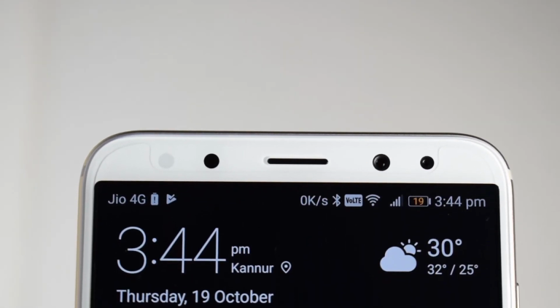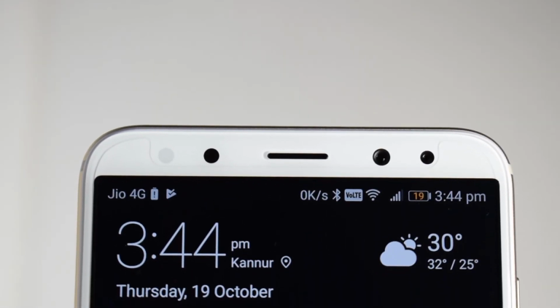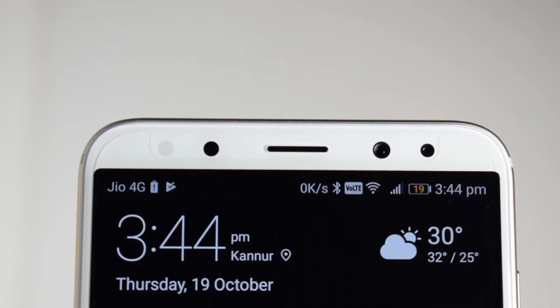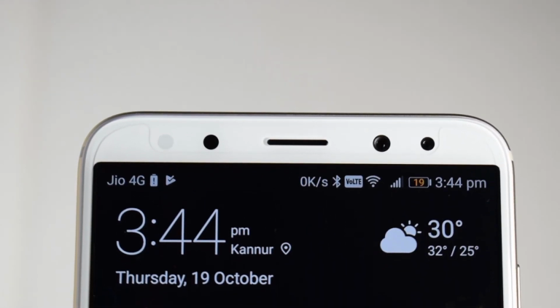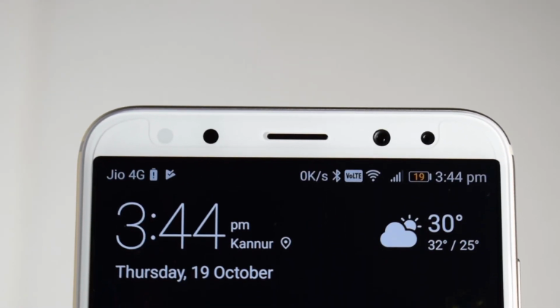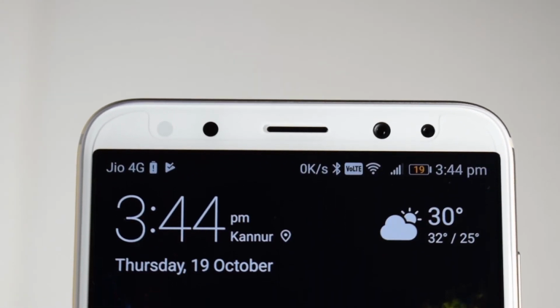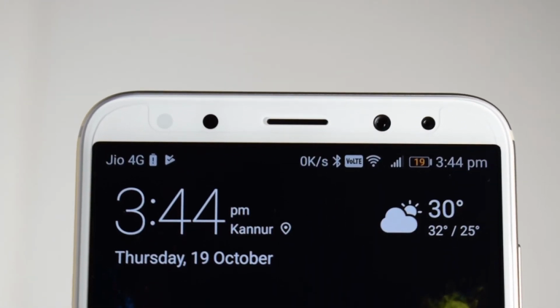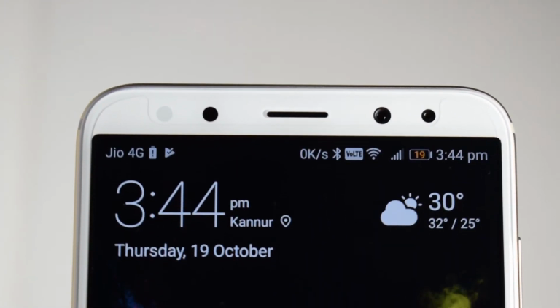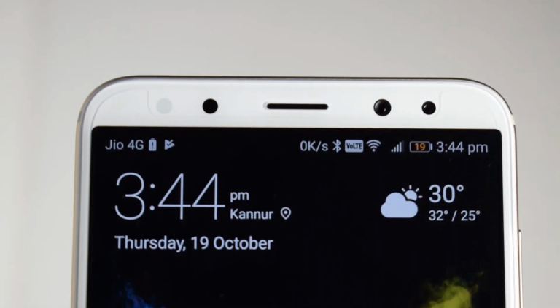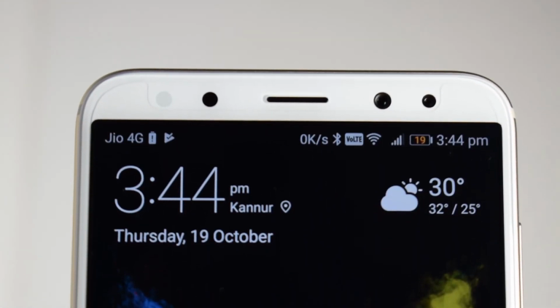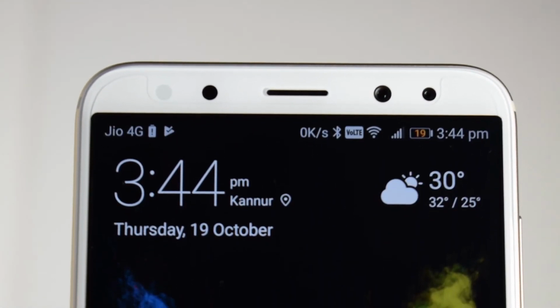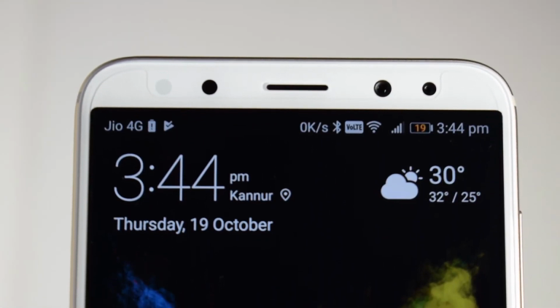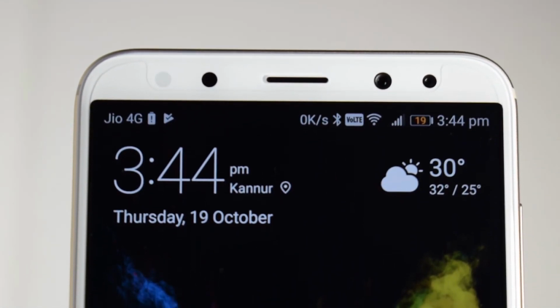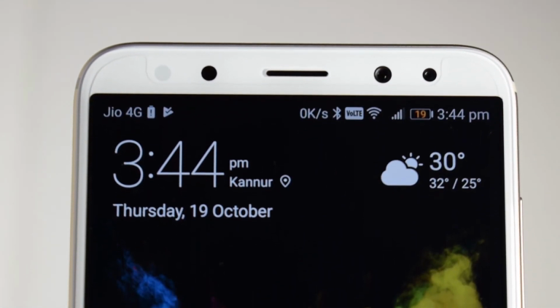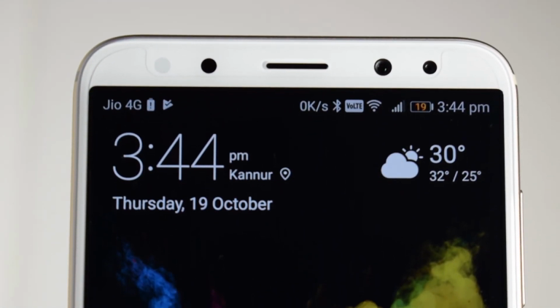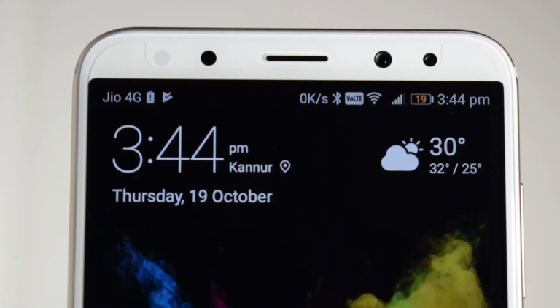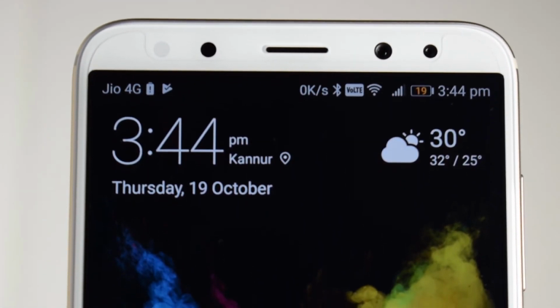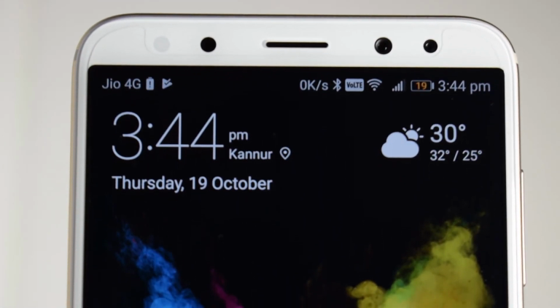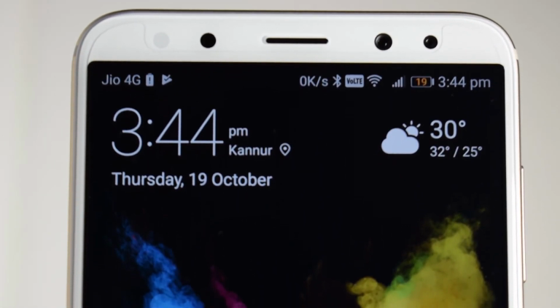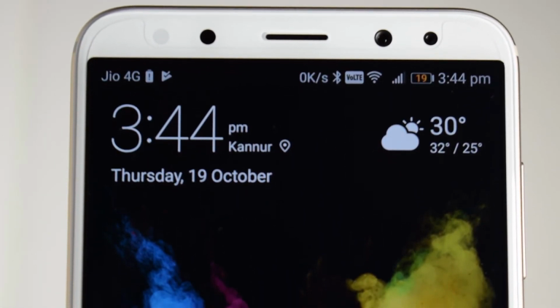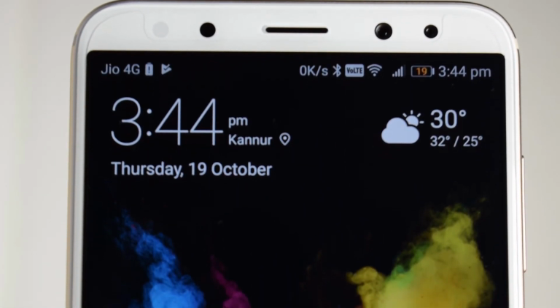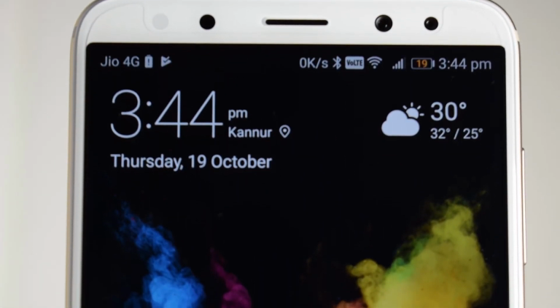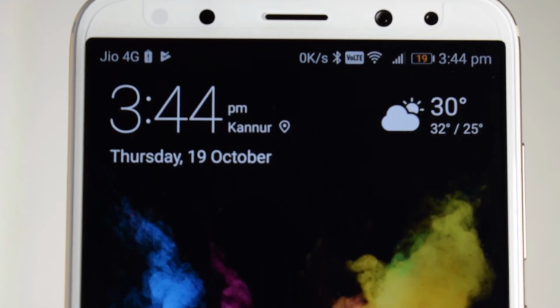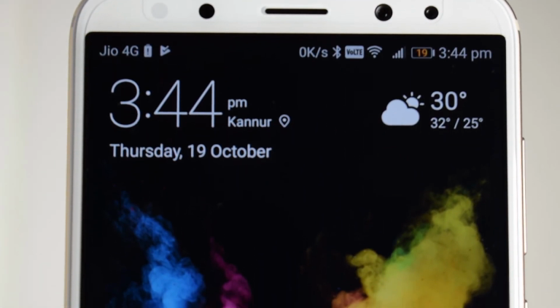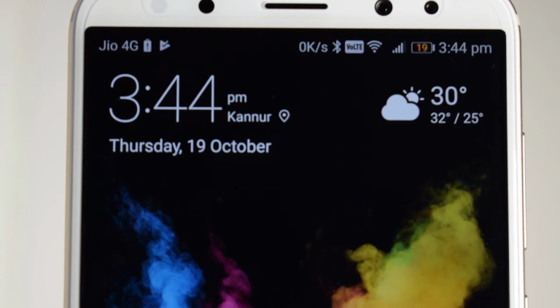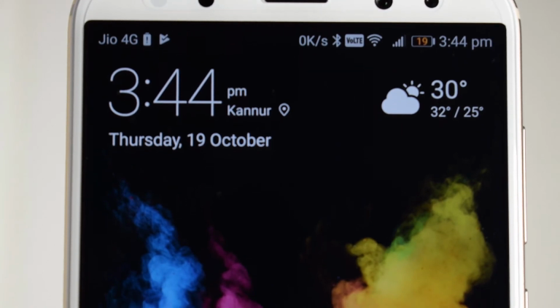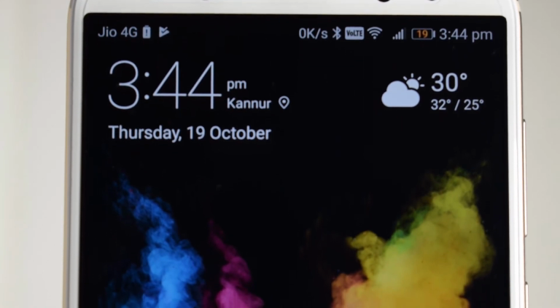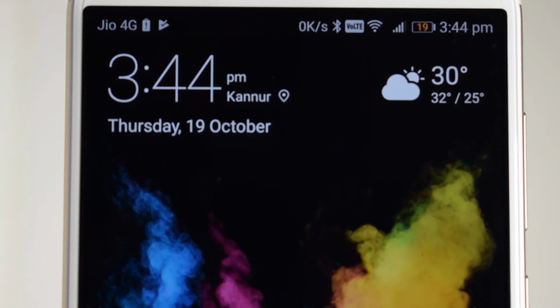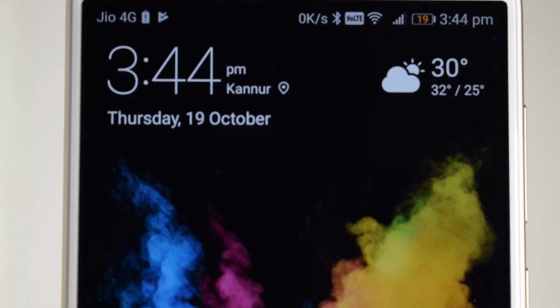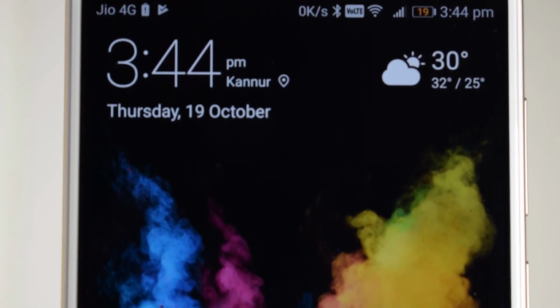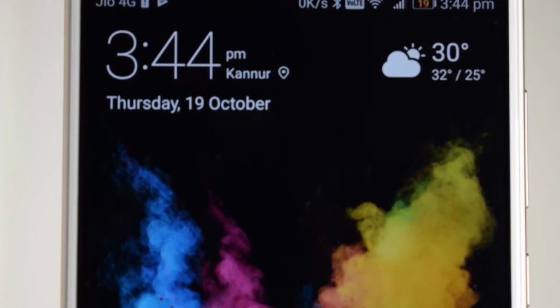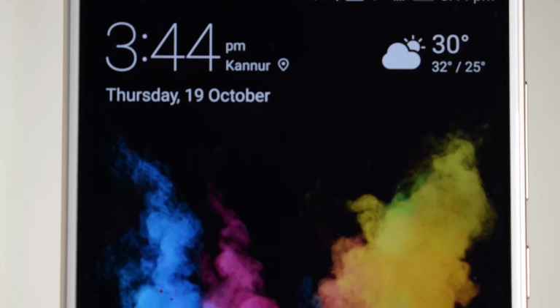Accelerometer, proximity, light, and magnetic sensors are present, but a gyroscope sensor is missing.